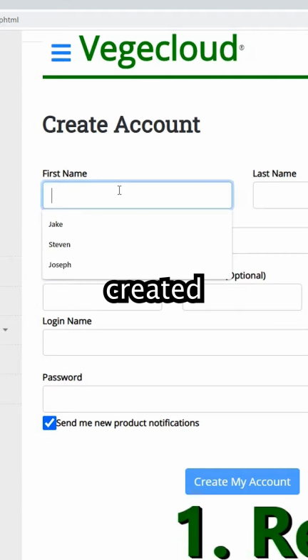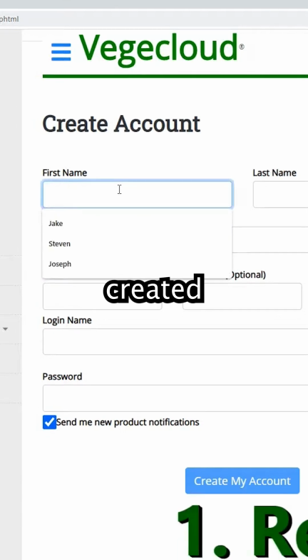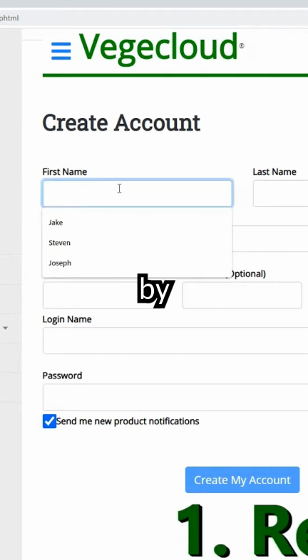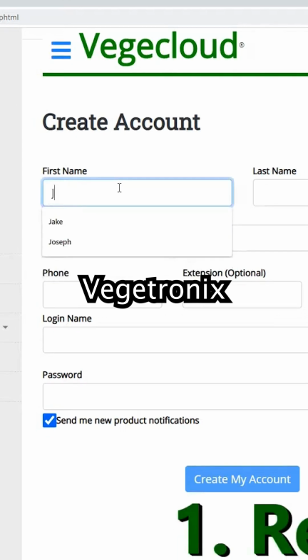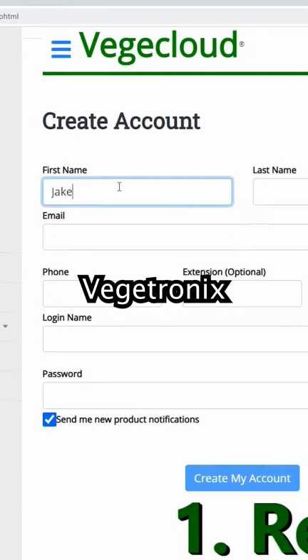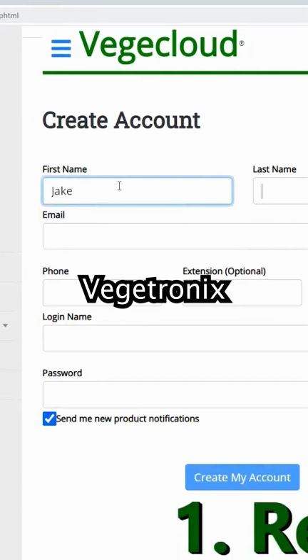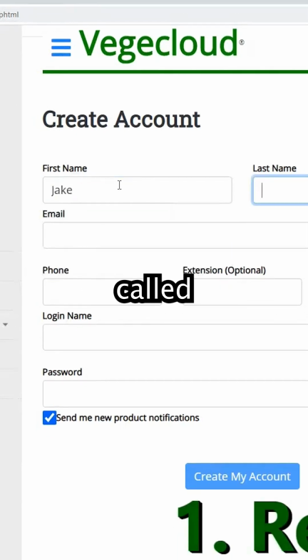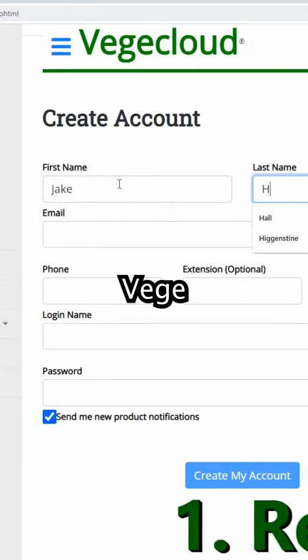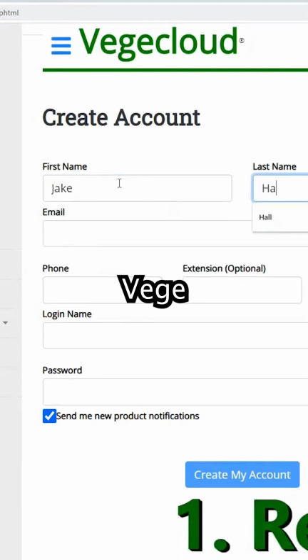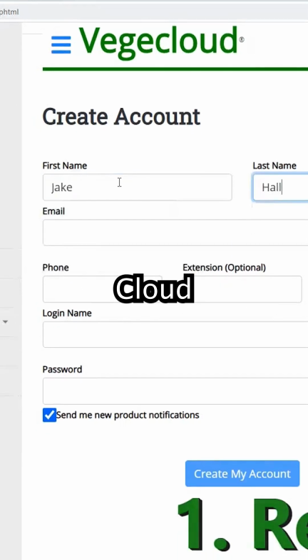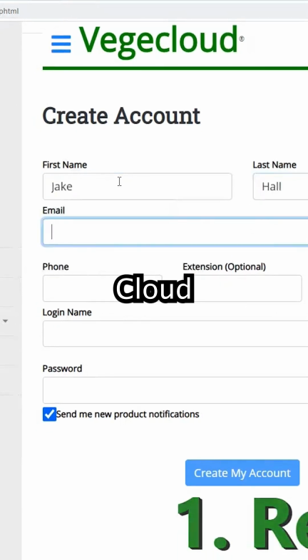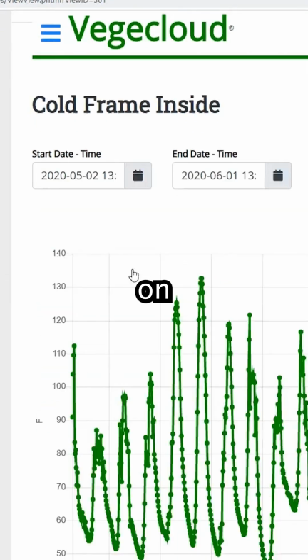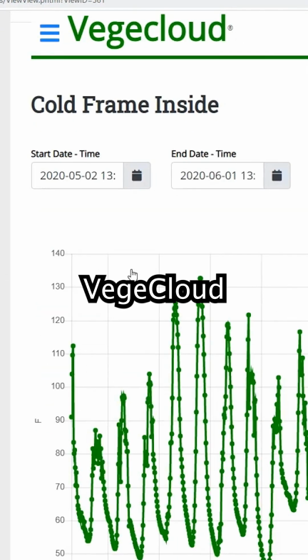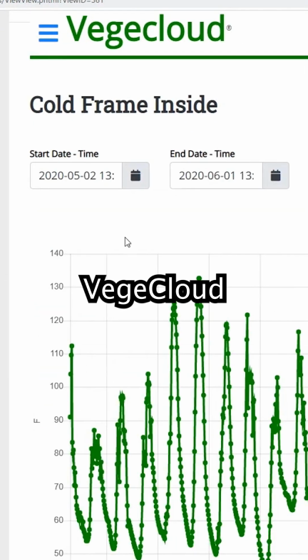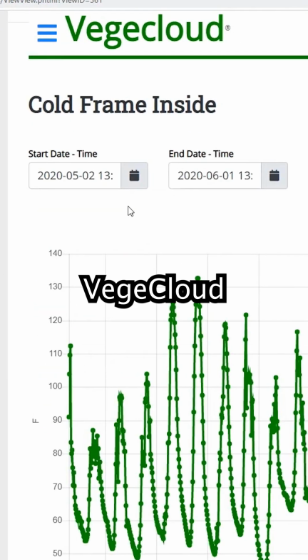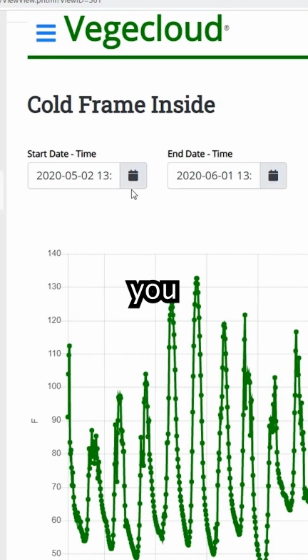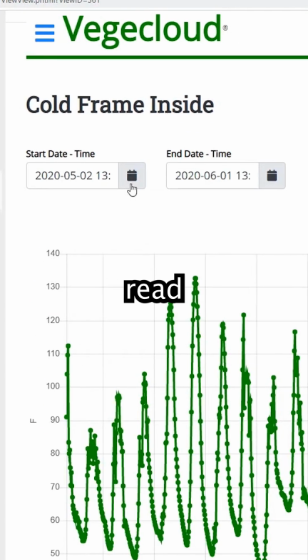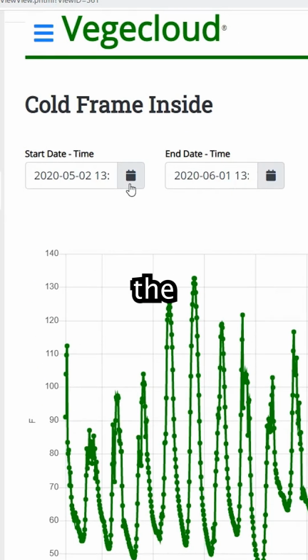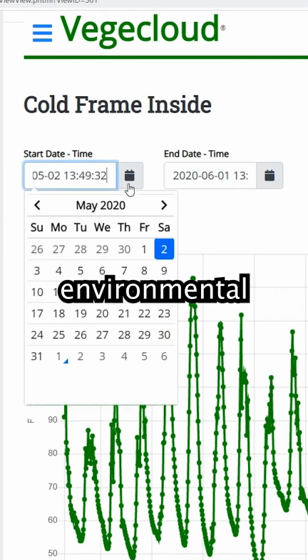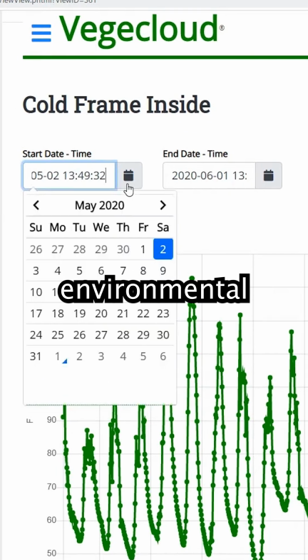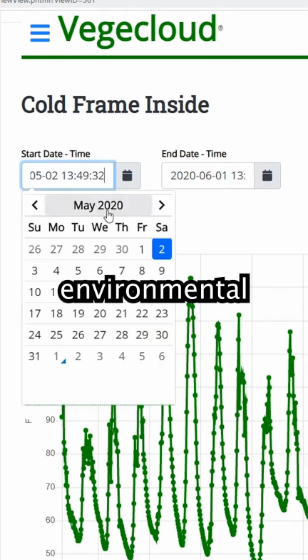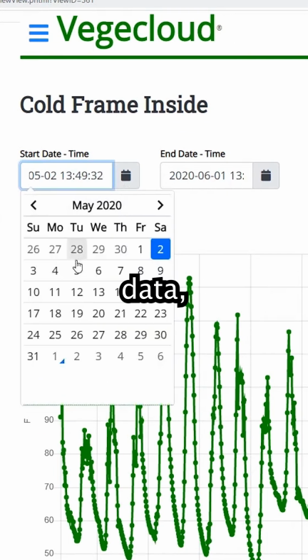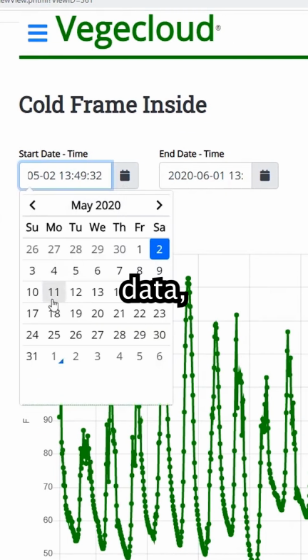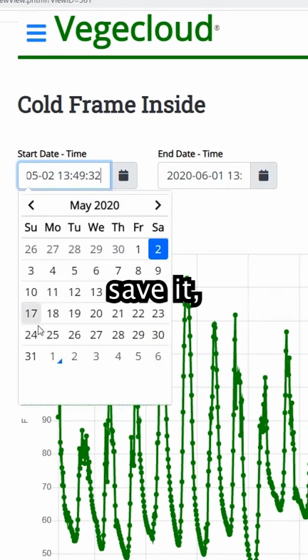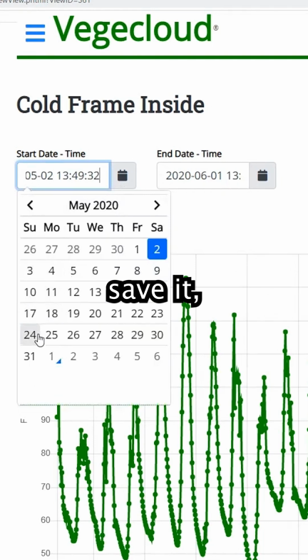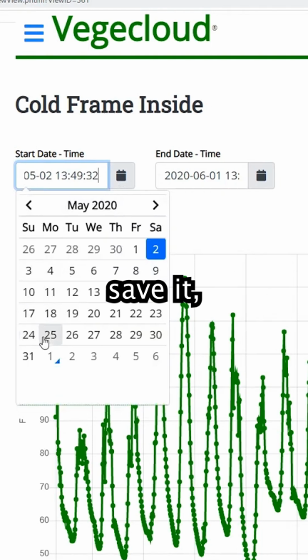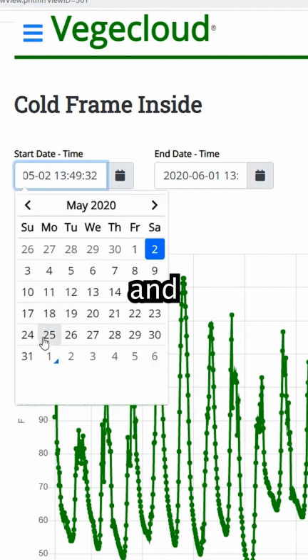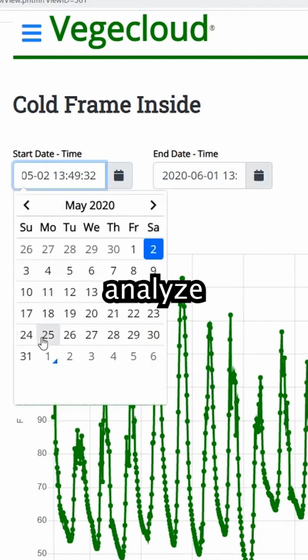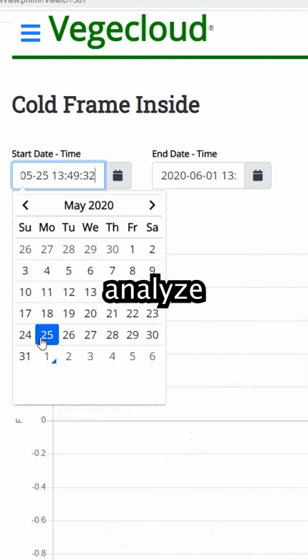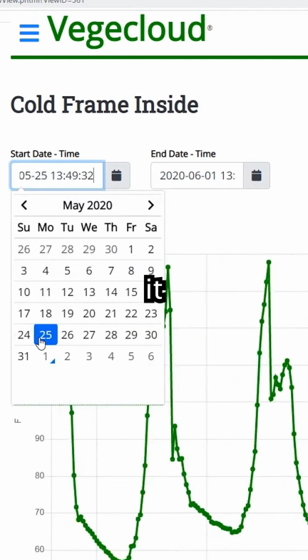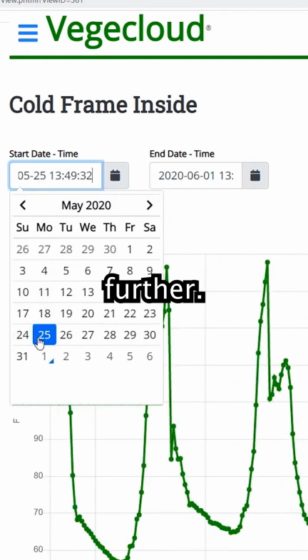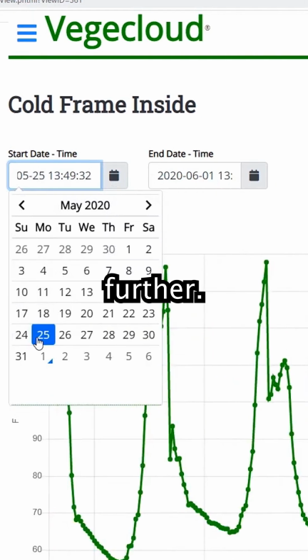On VeggieCloud, you can read the environmental data, save it, and analyze it further.